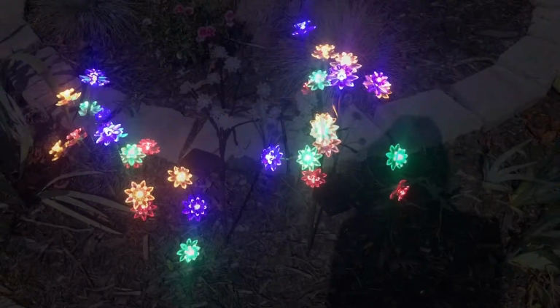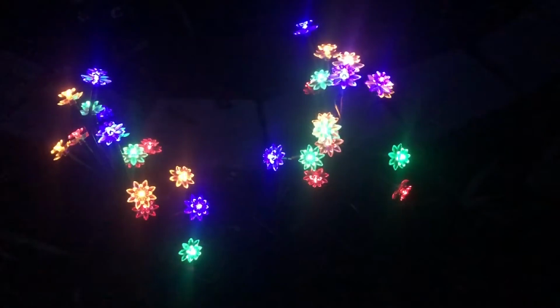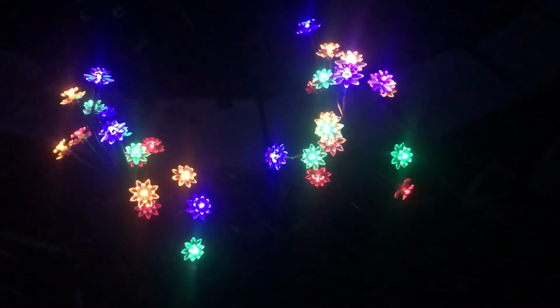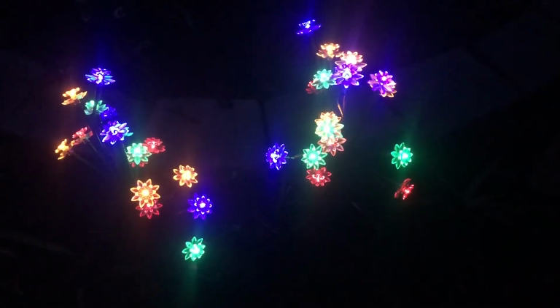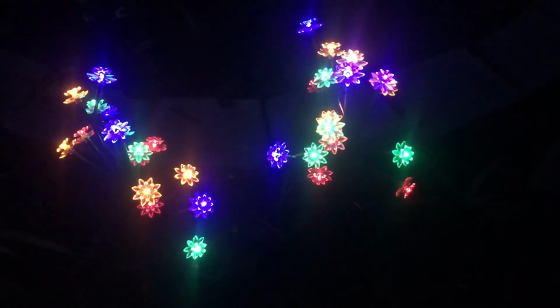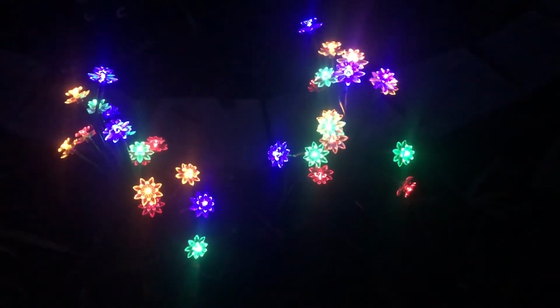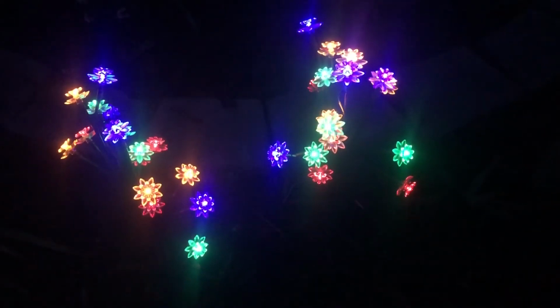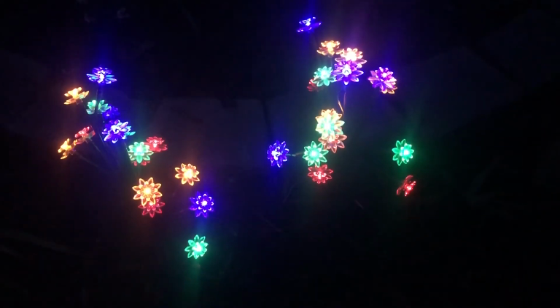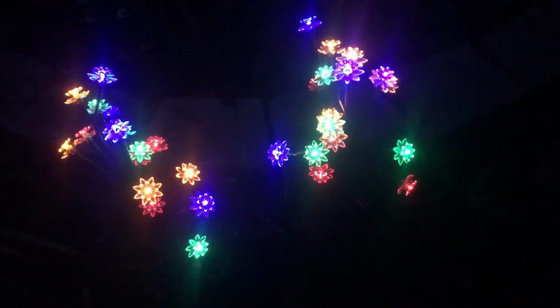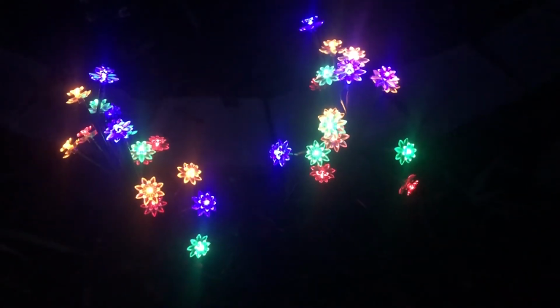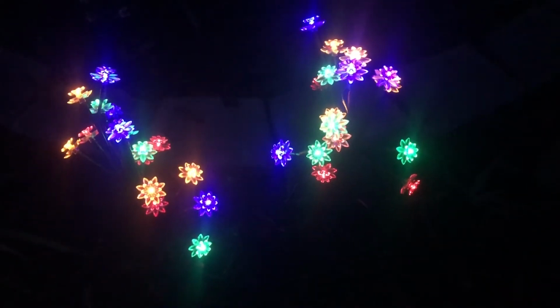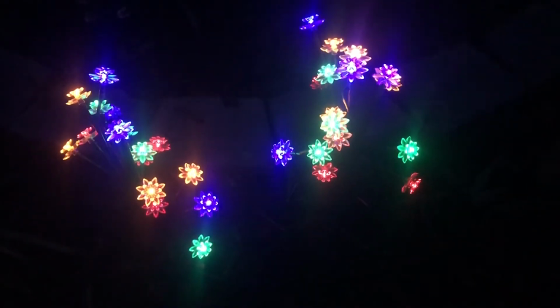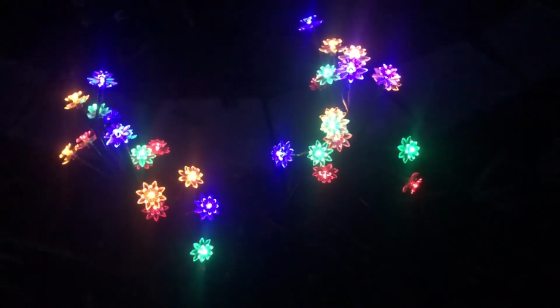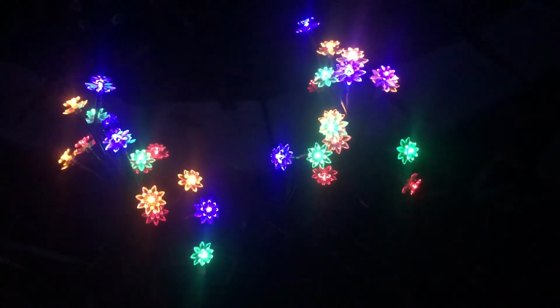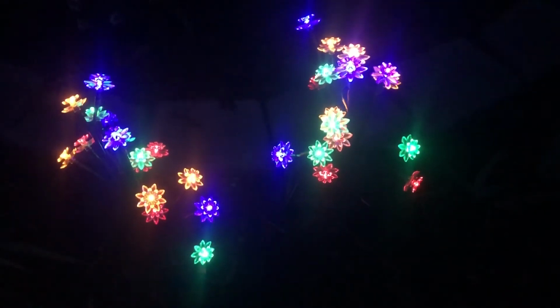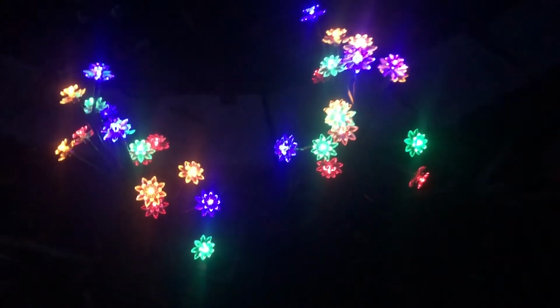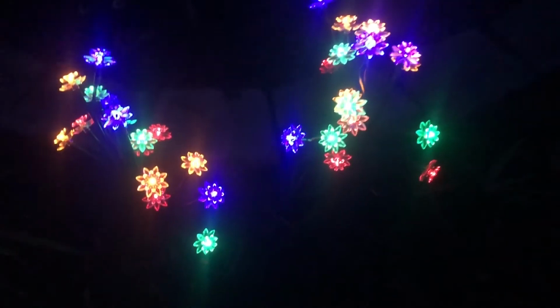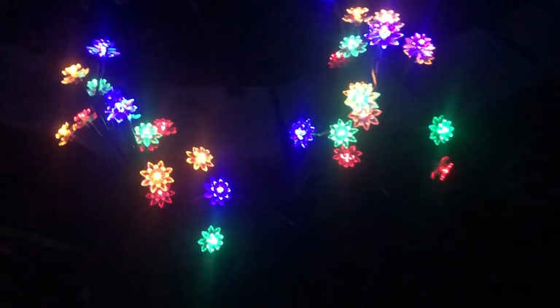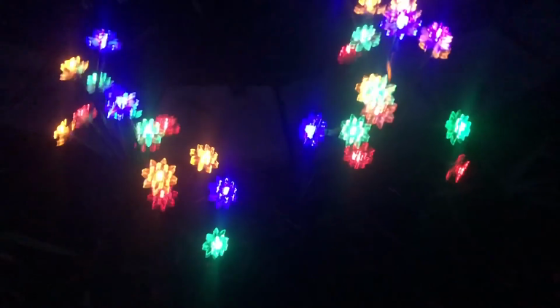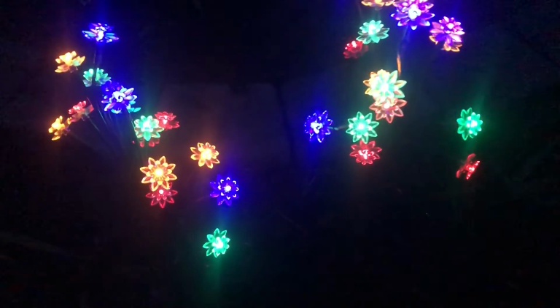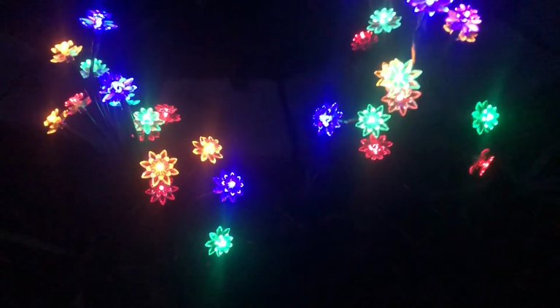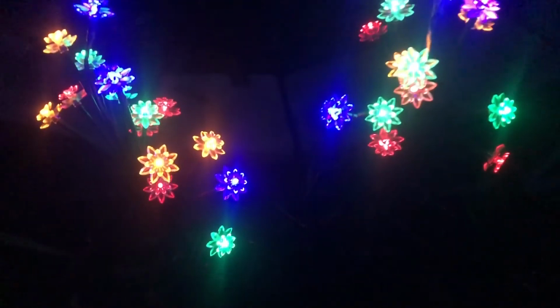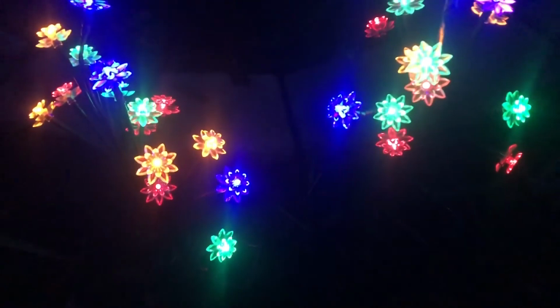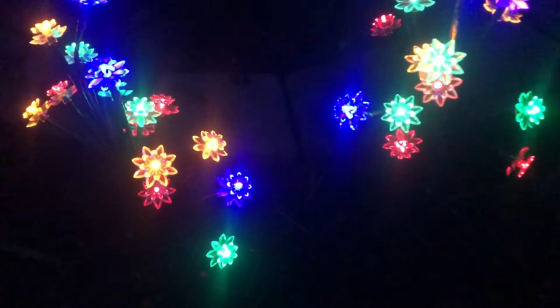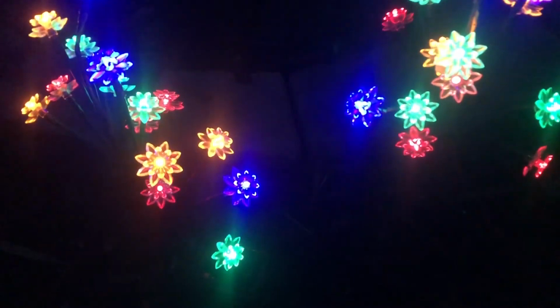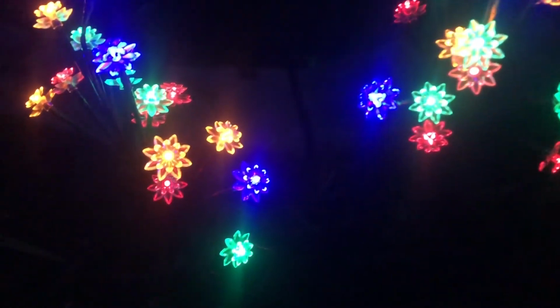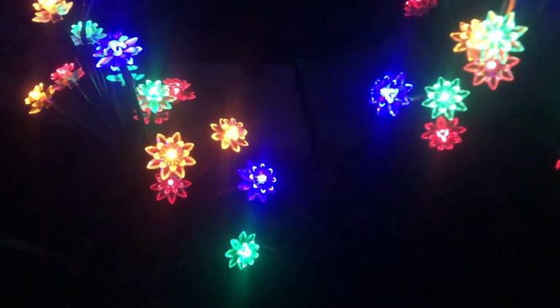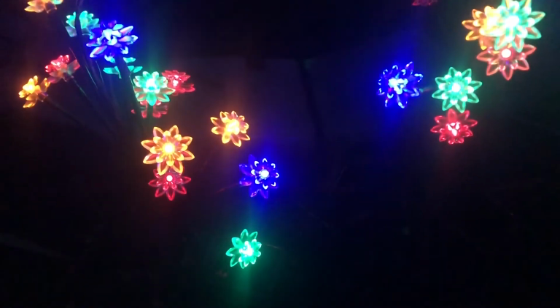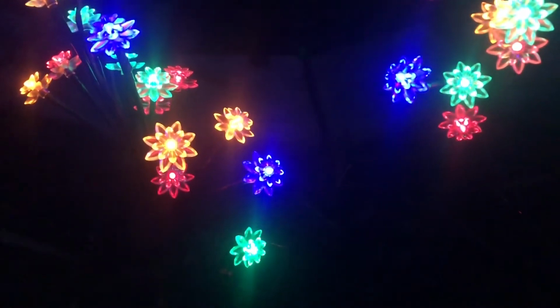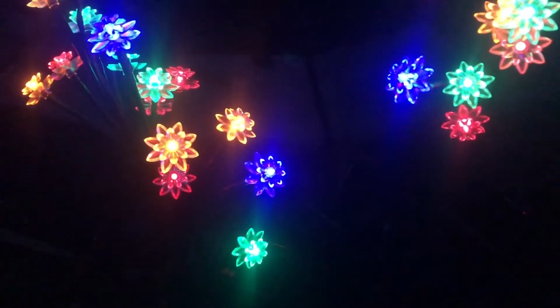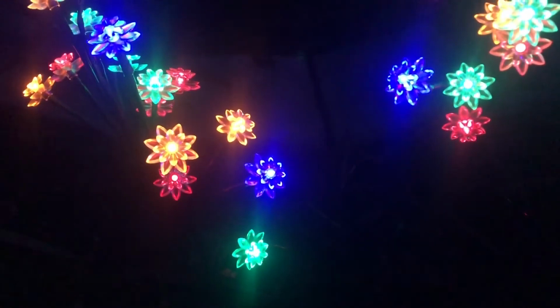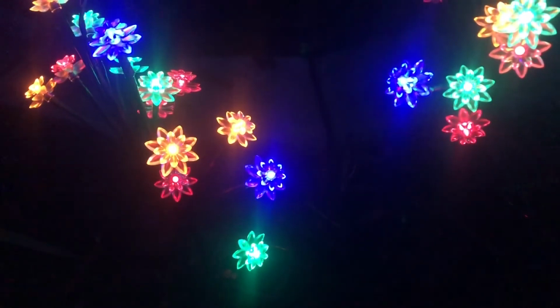So it's finally nighttime and we can see these guys all lit up. This is the solid mode where they're just constantly lit up.